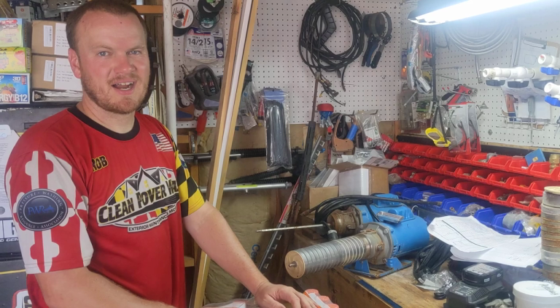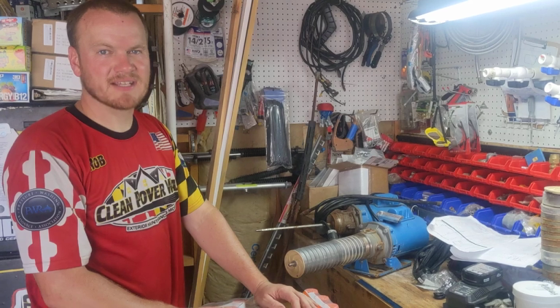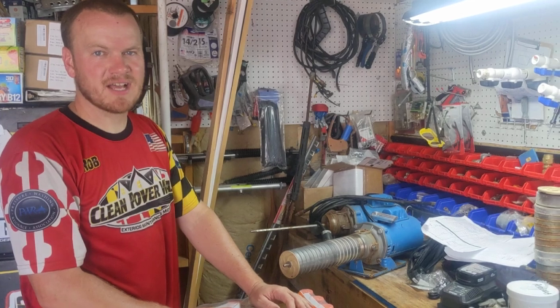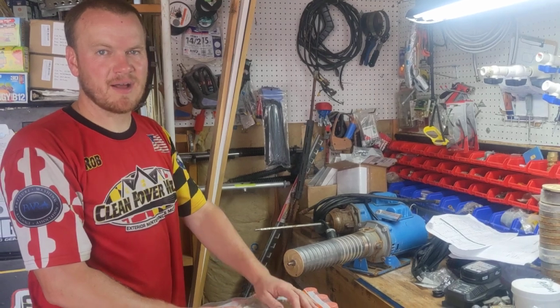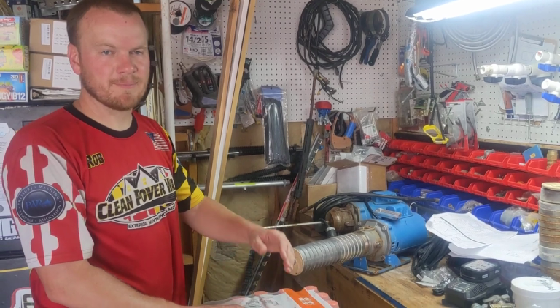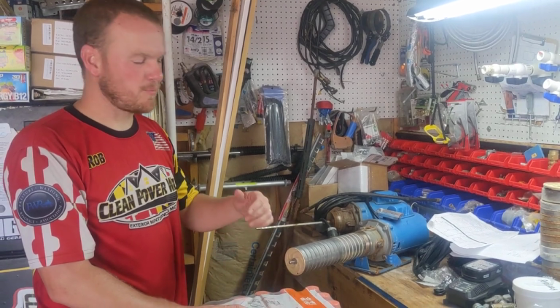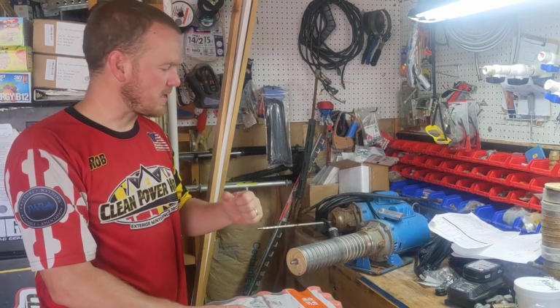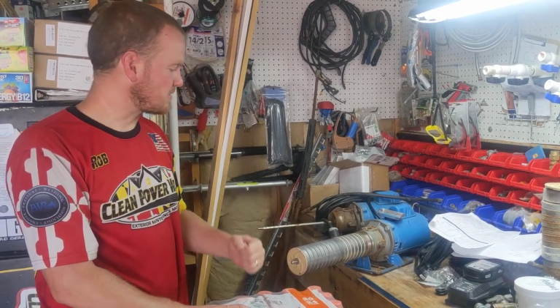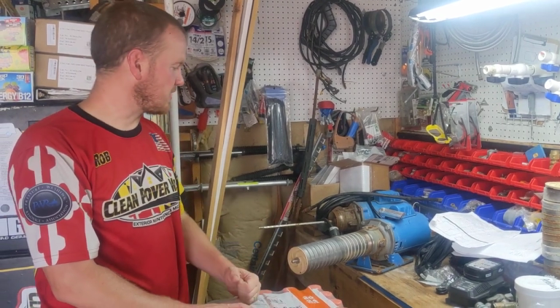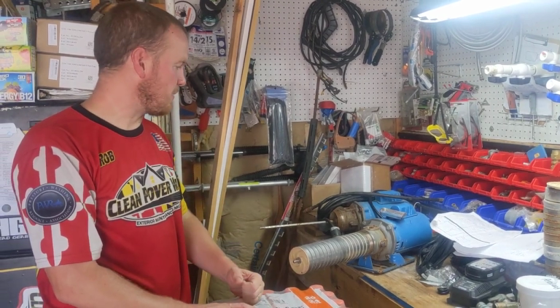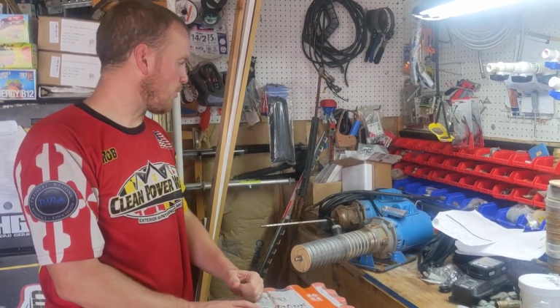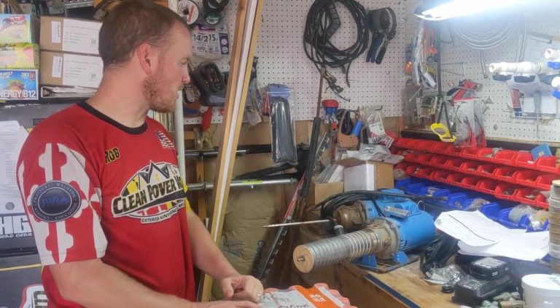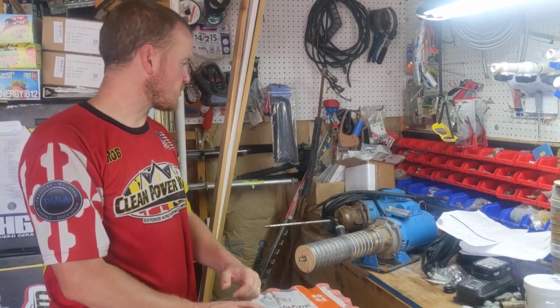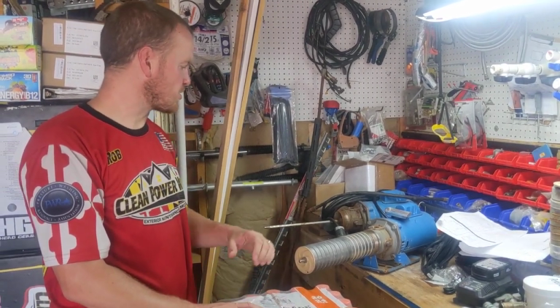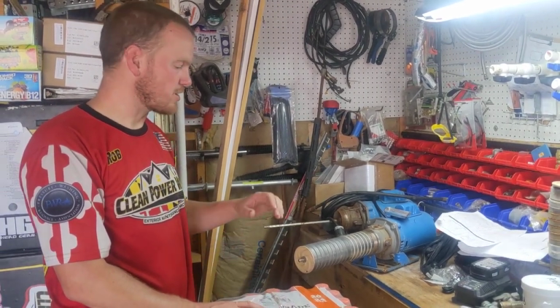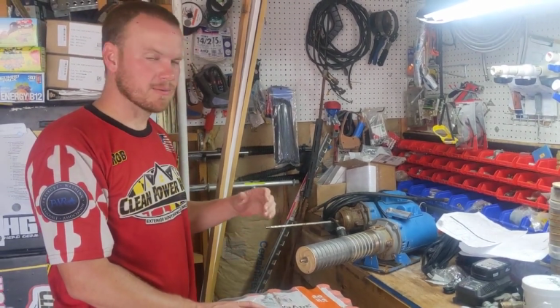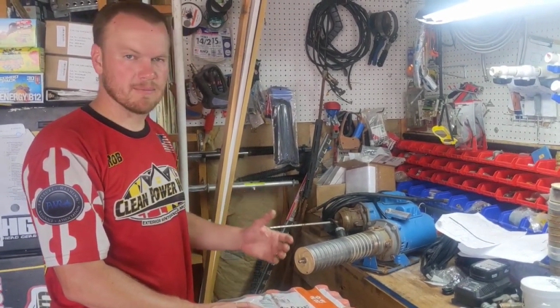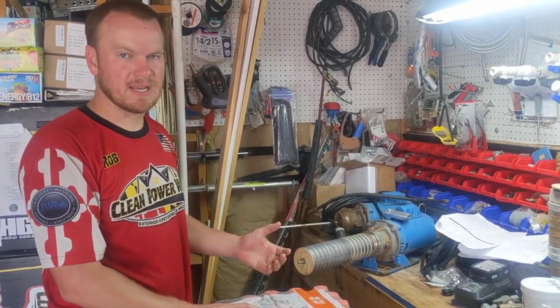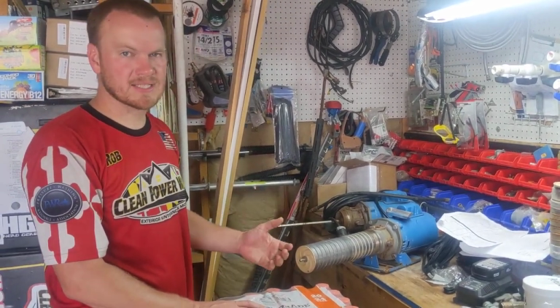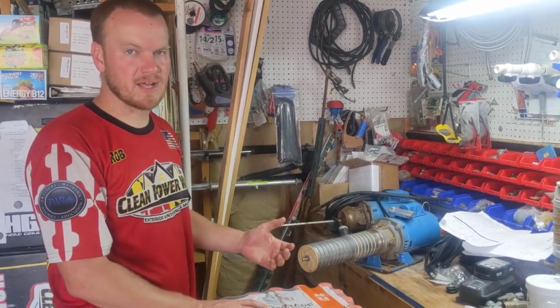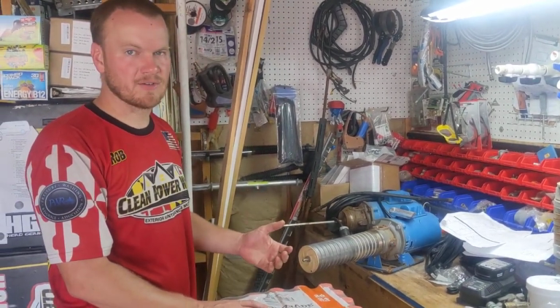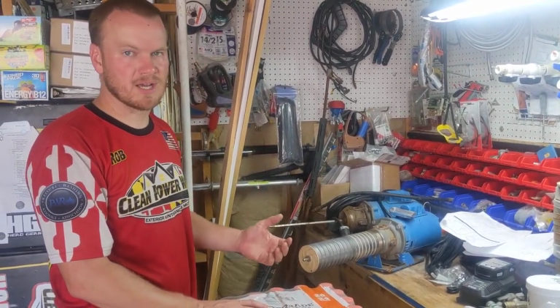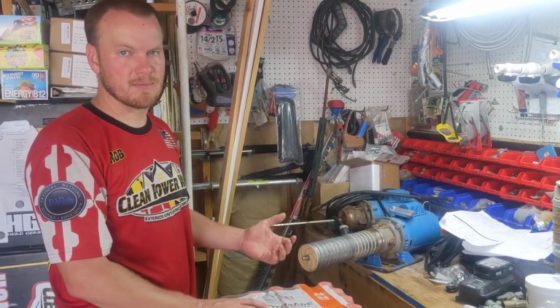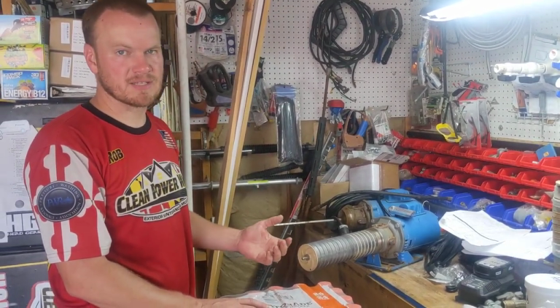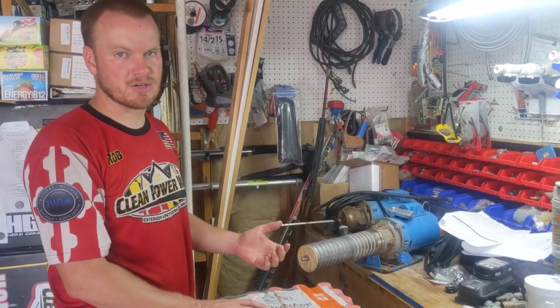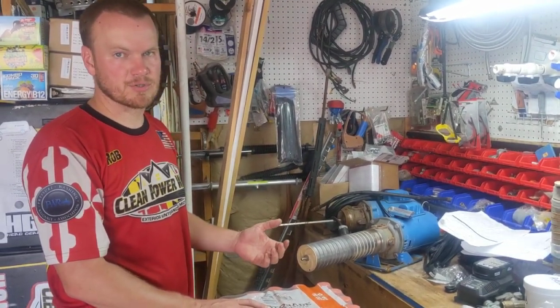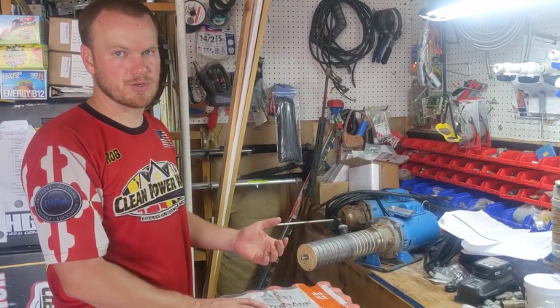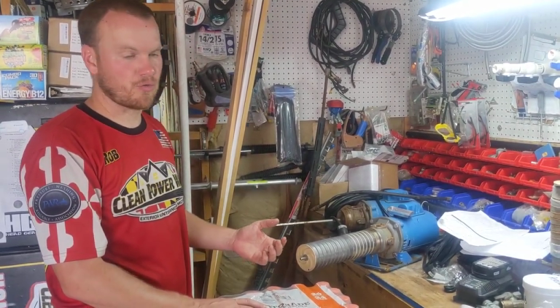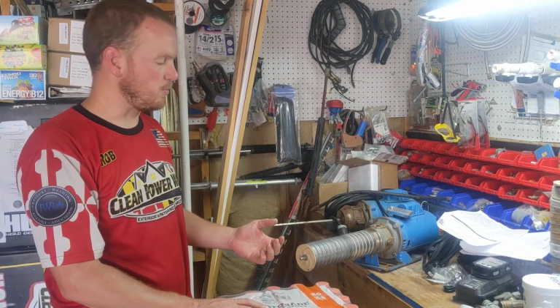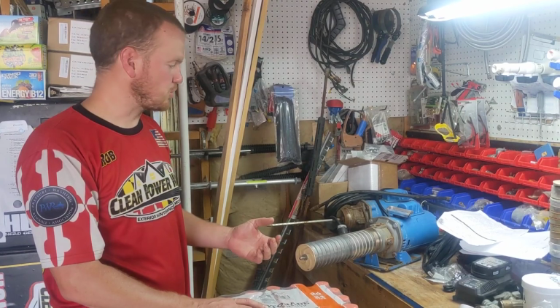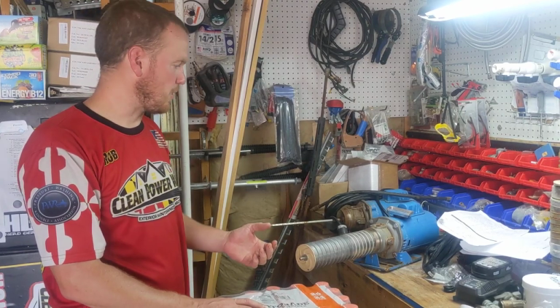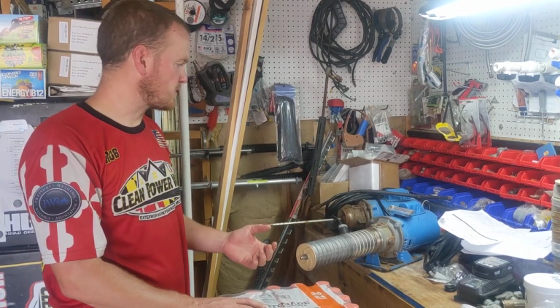Hi guys, Rob Anderson, Clean Power Wash. I want to show you some of the maintenance and basic troubleshooting for booster pumps.